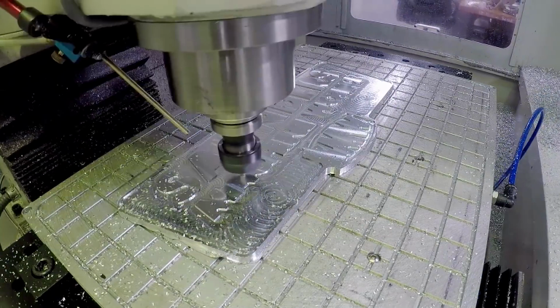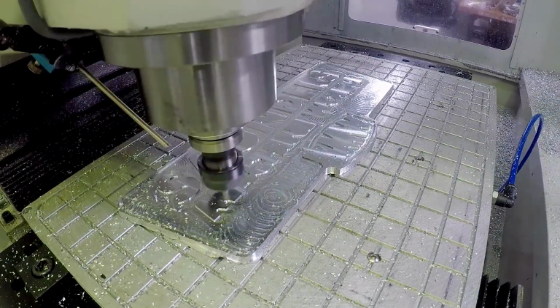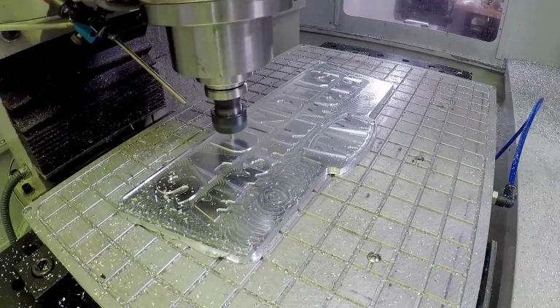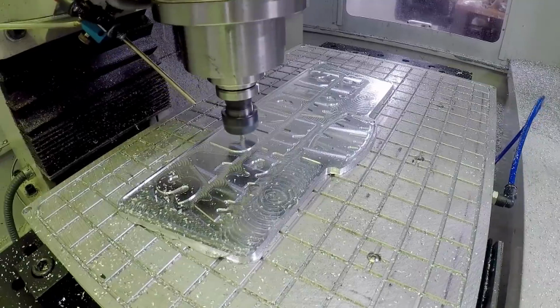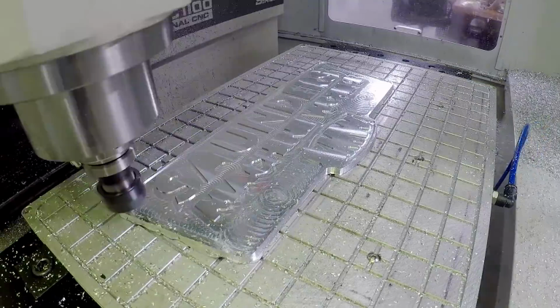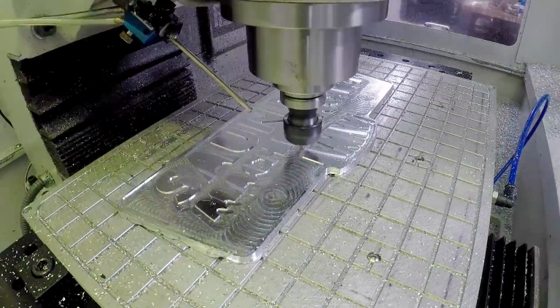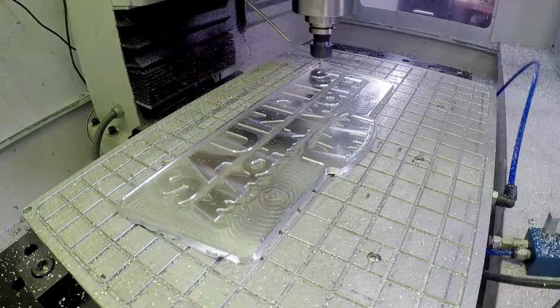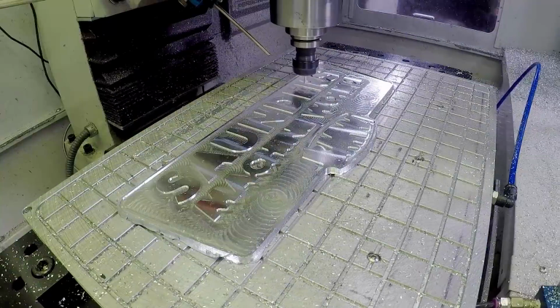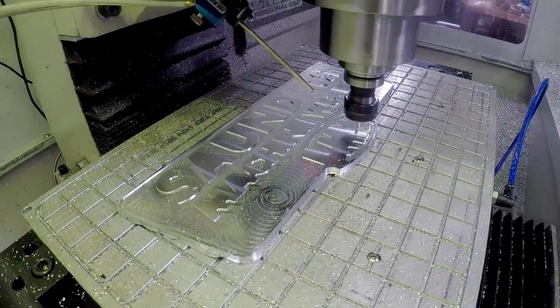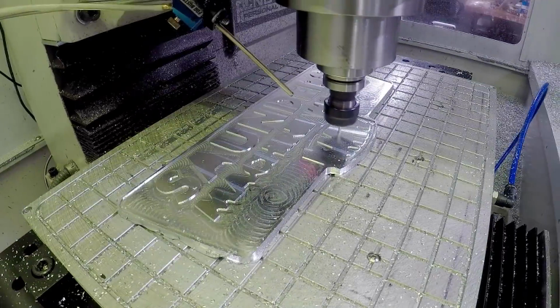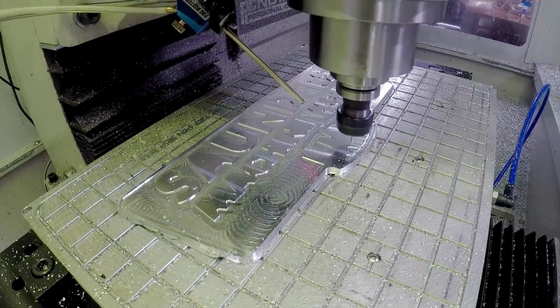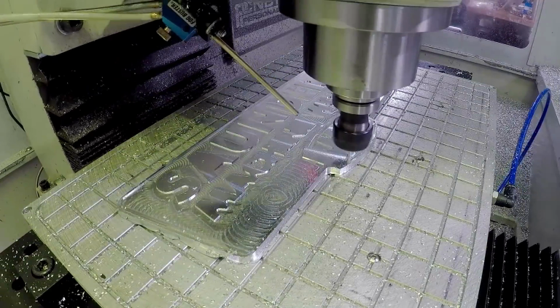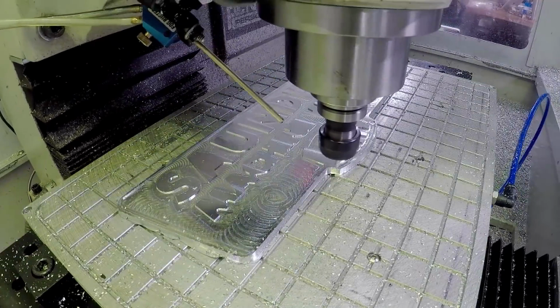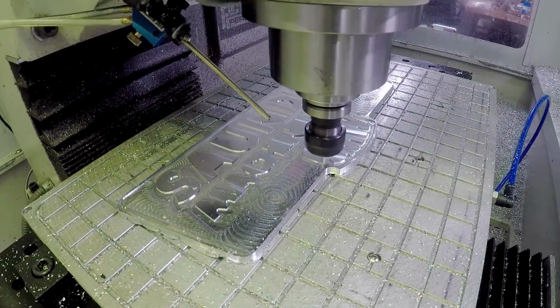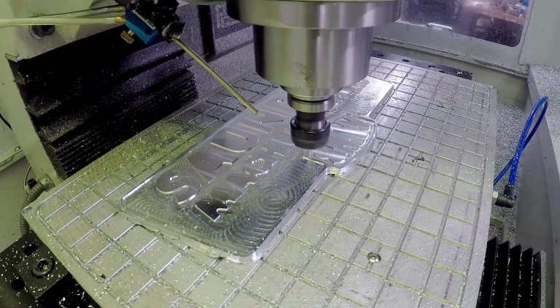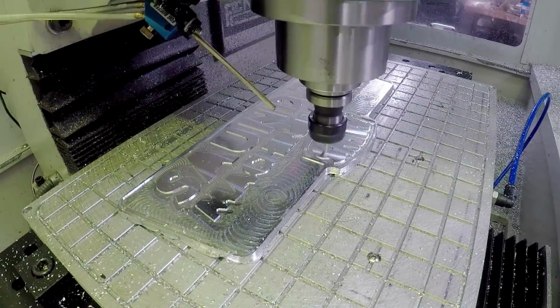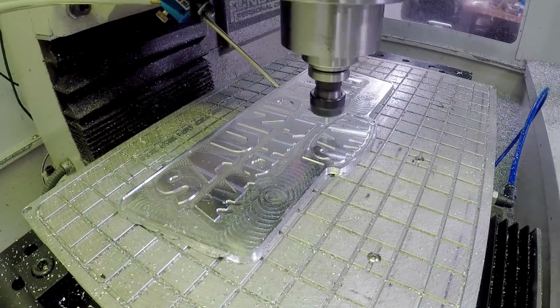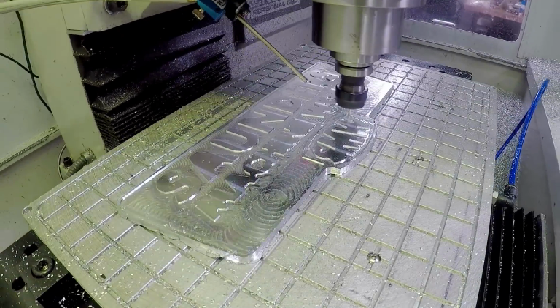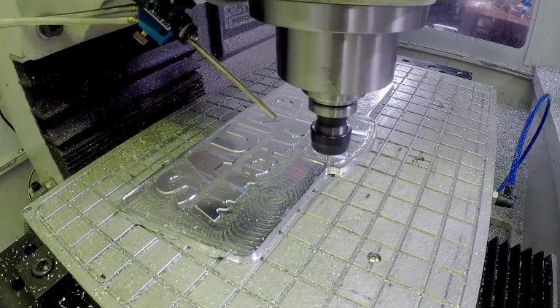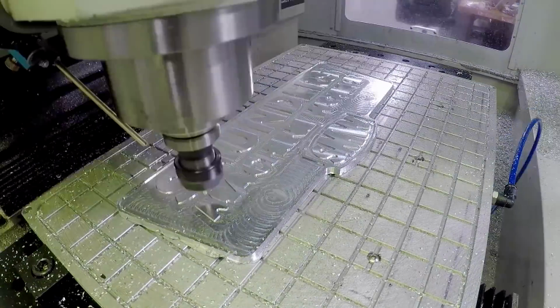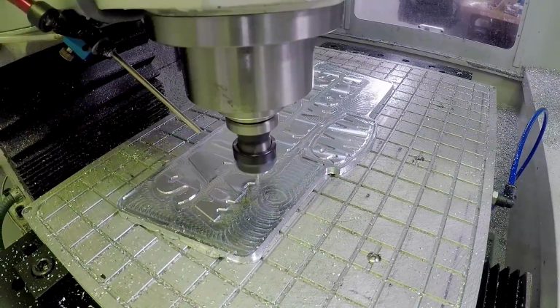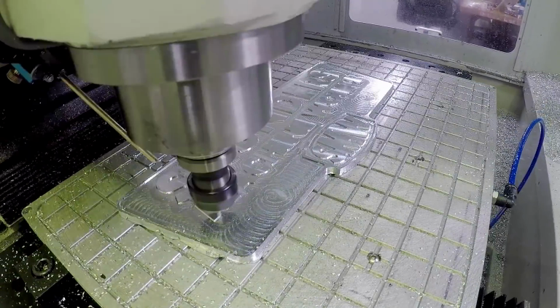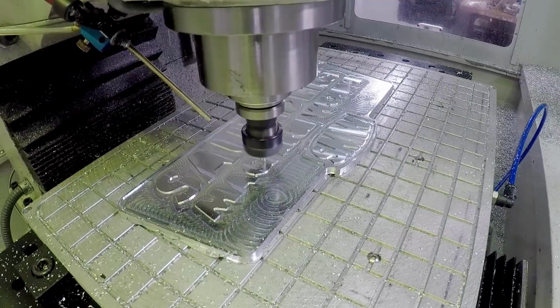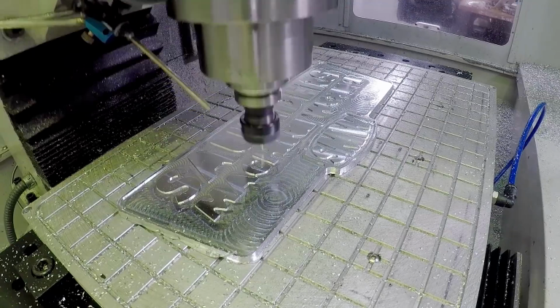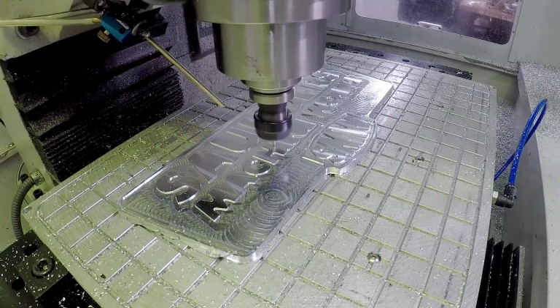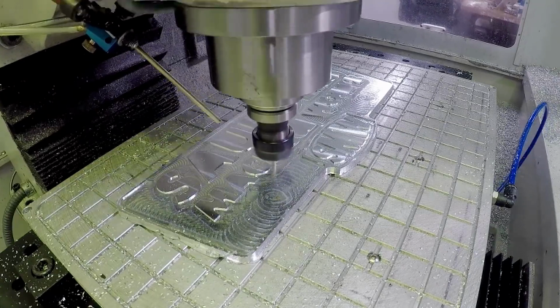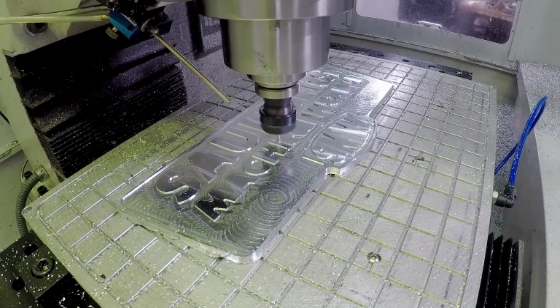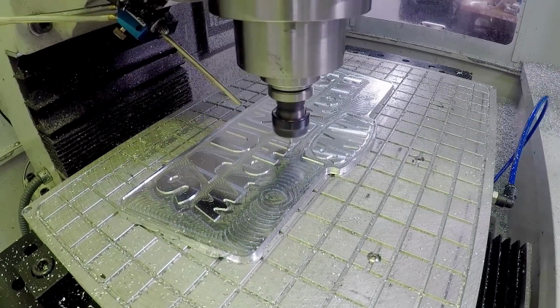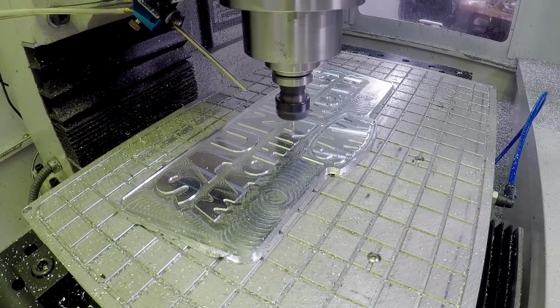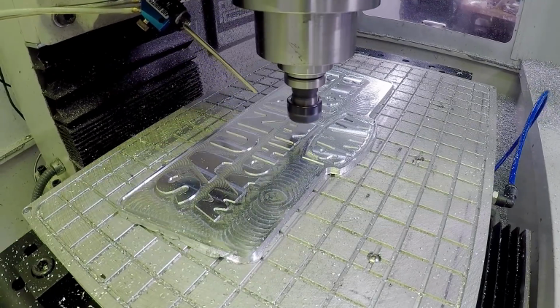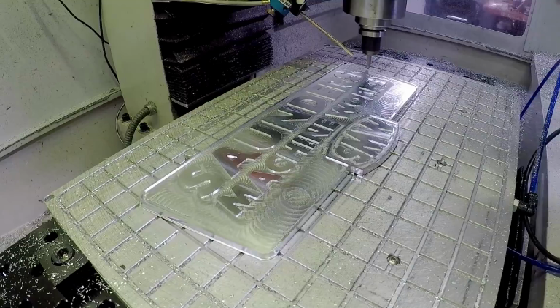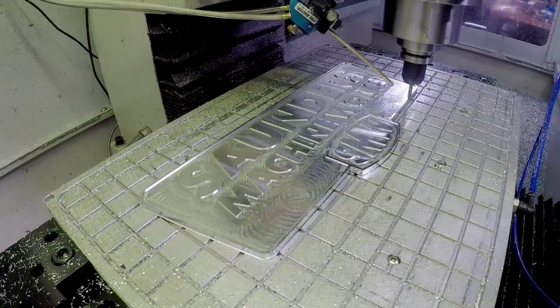Smaller than that, you do have to think about your CAM strategies, how aggressive you're cutting on it, even the helix angle of your end mill. So it can be done, but be careful.